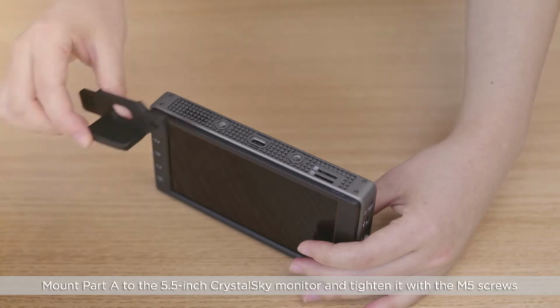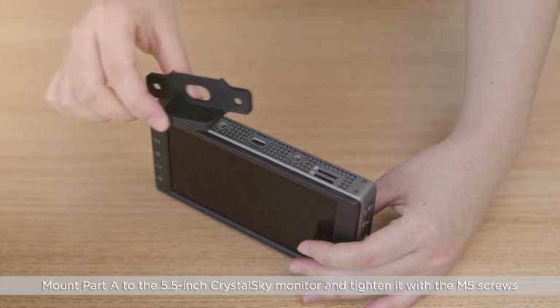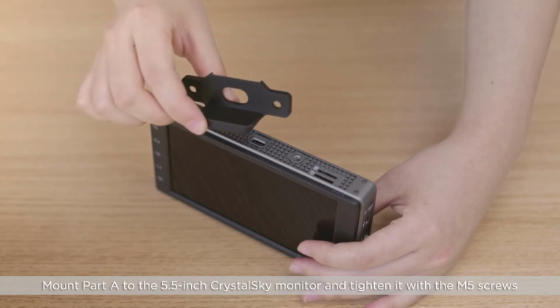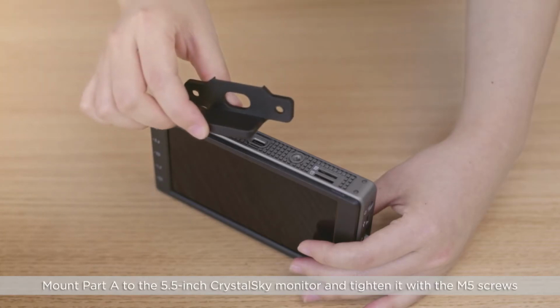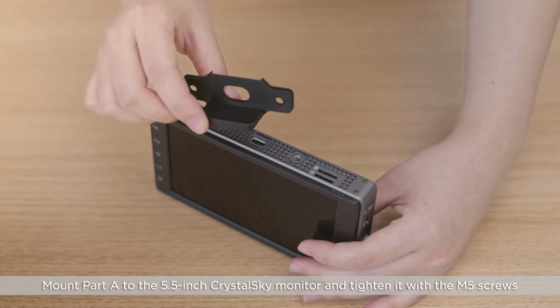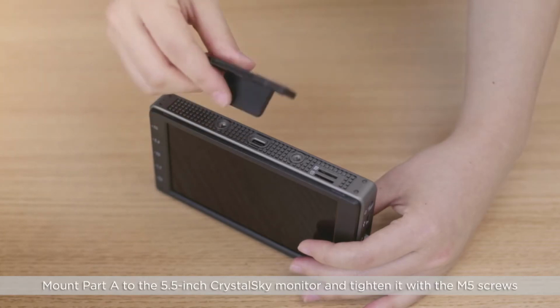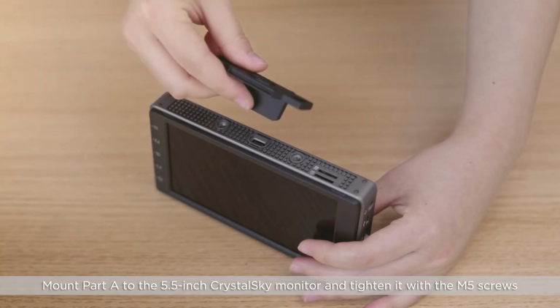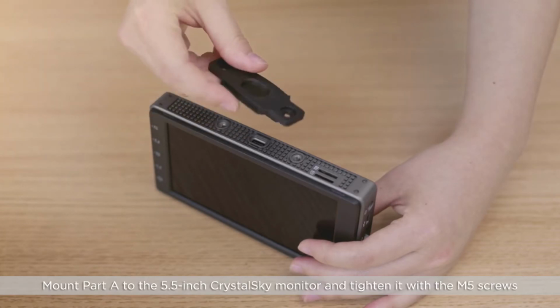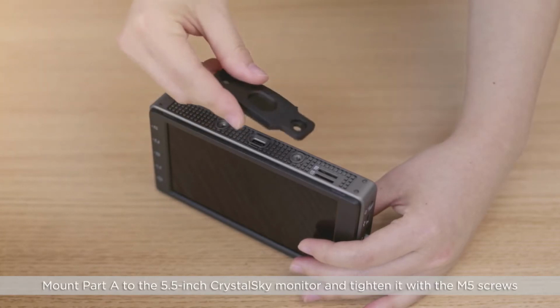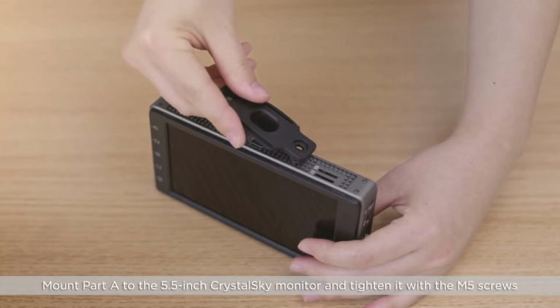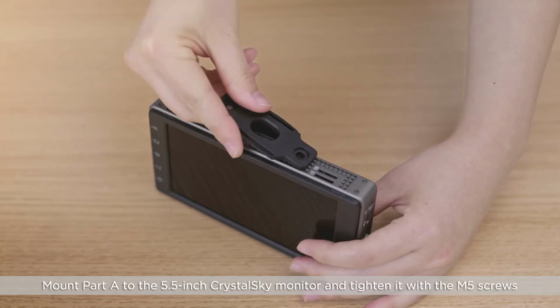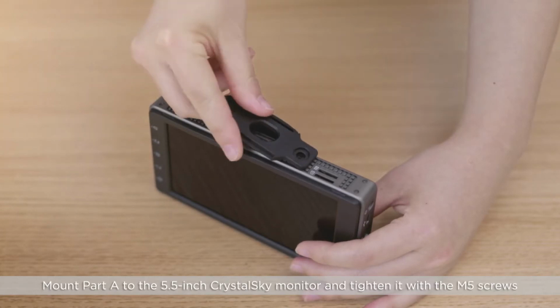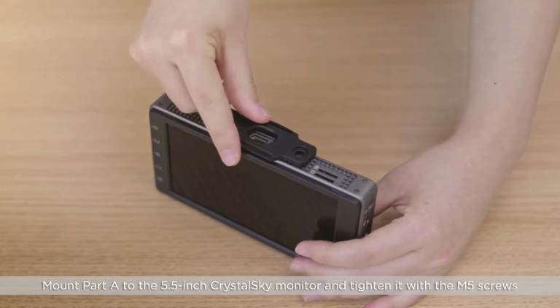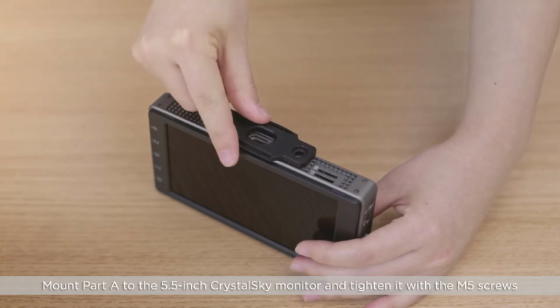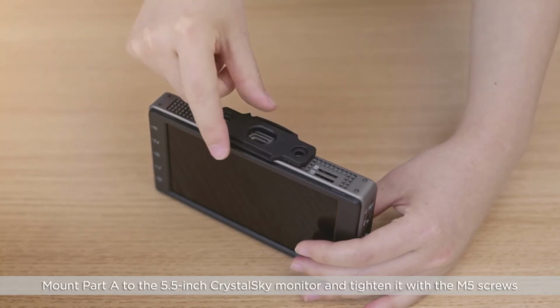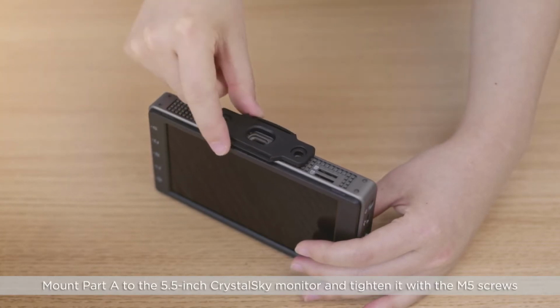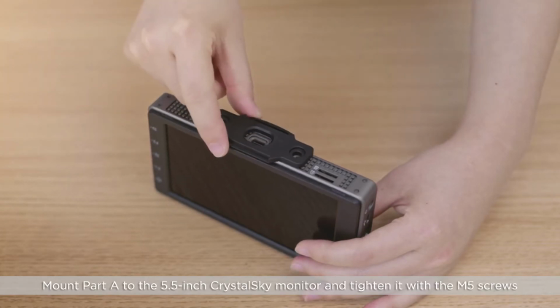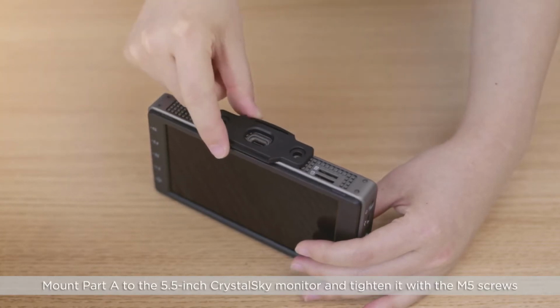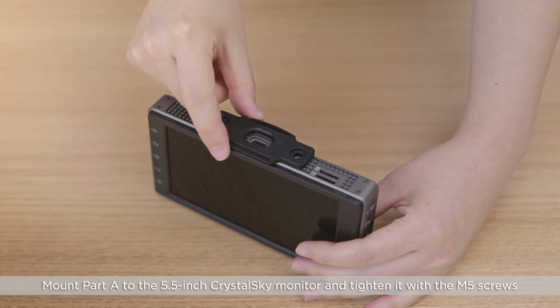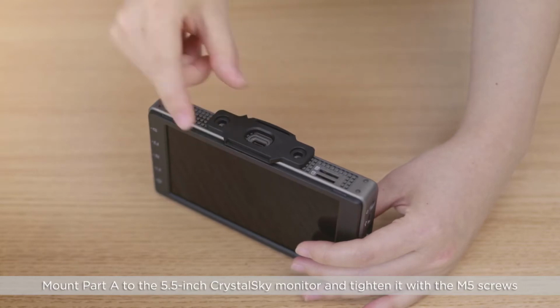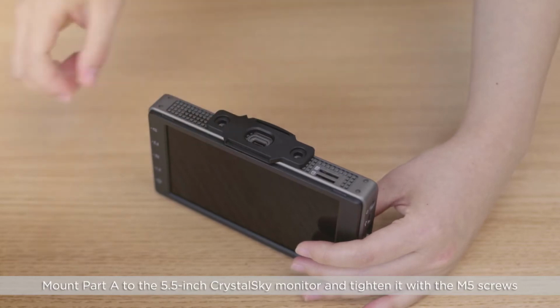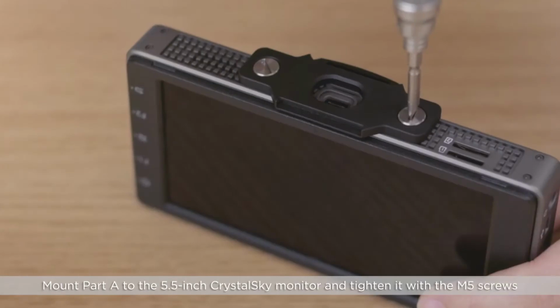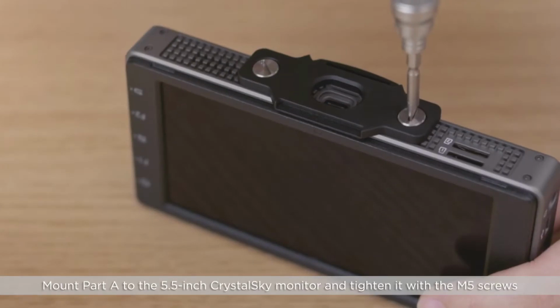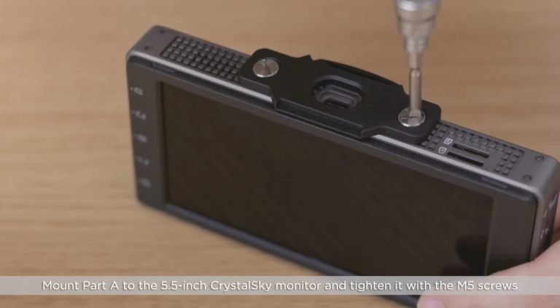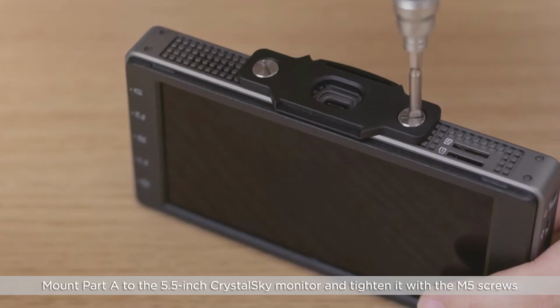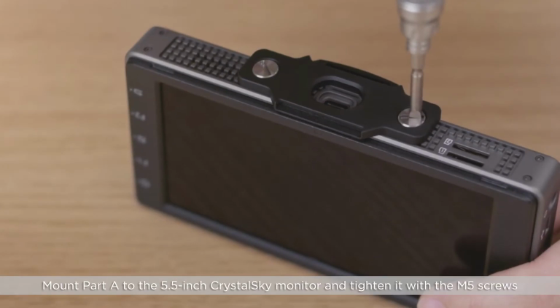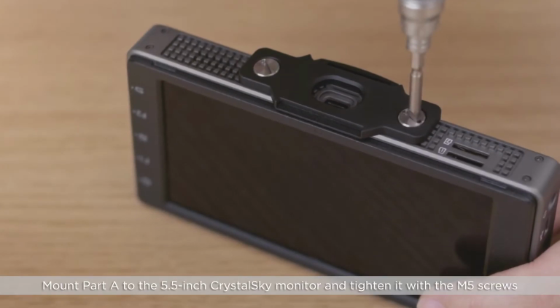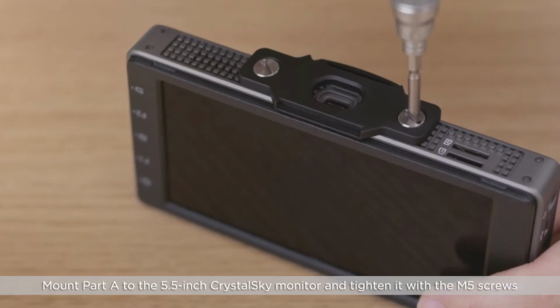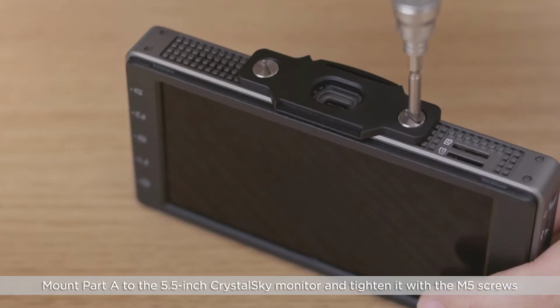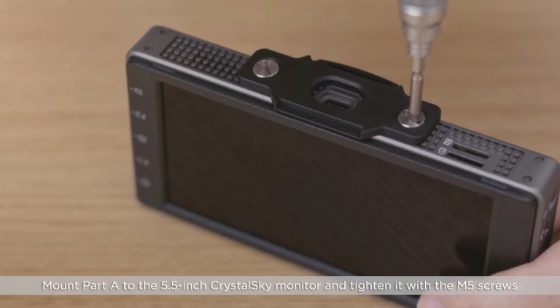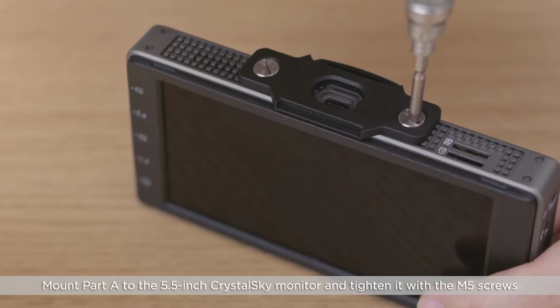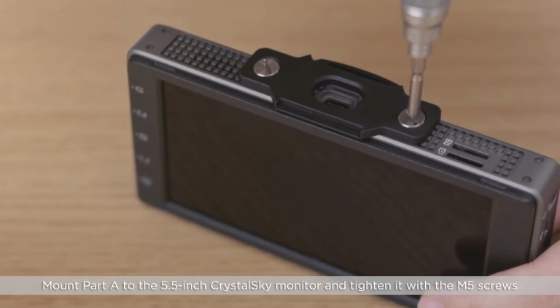Mount Part A to the 5.5 inch Crystal Sky Monitor and tighten it with the M5 screws.